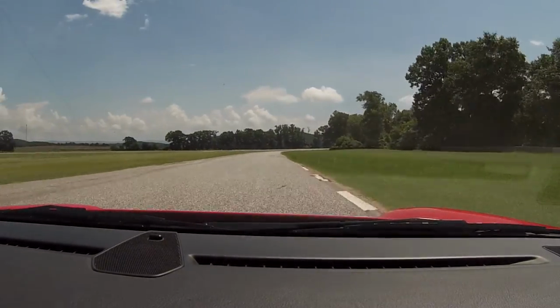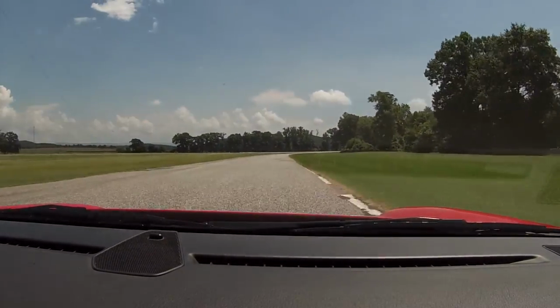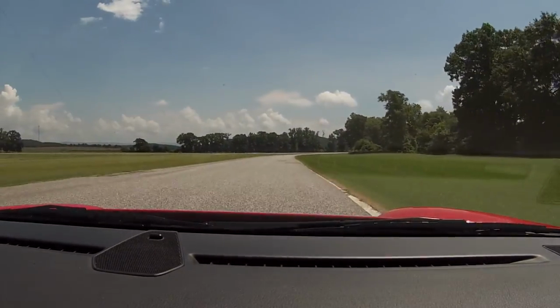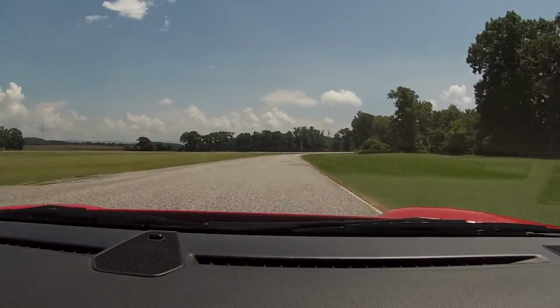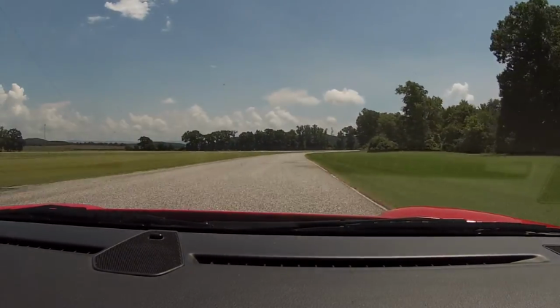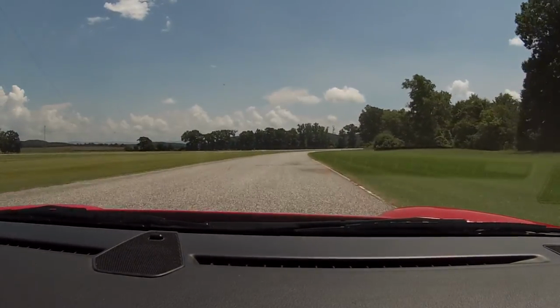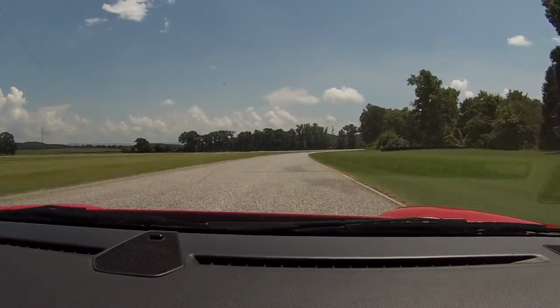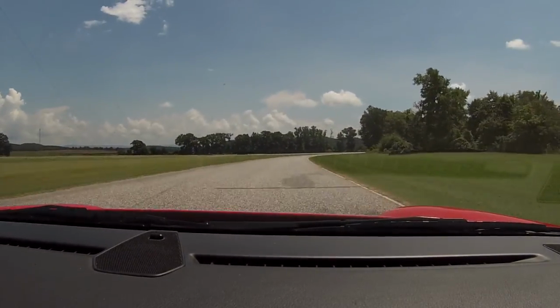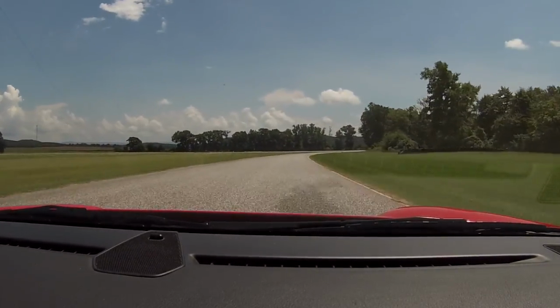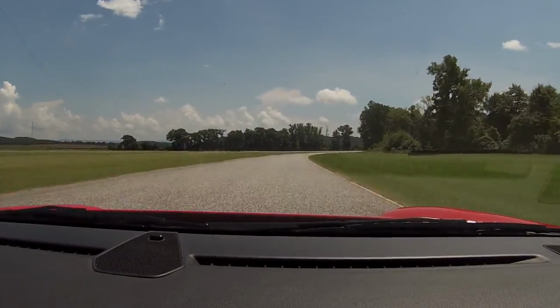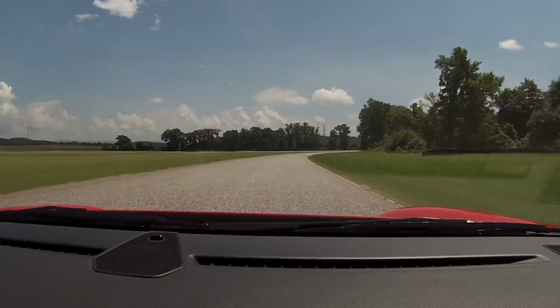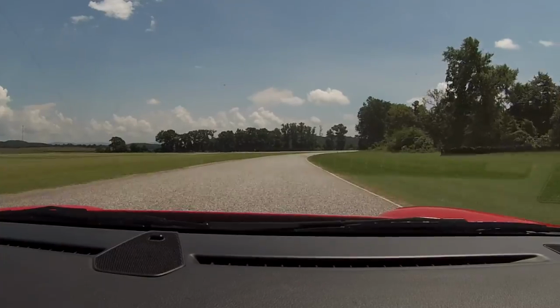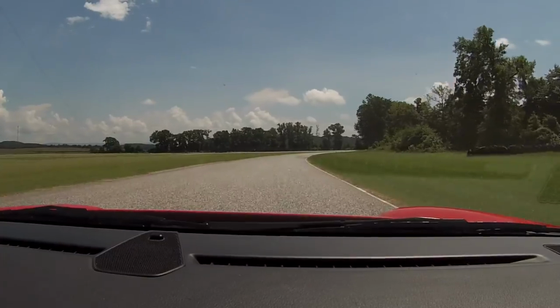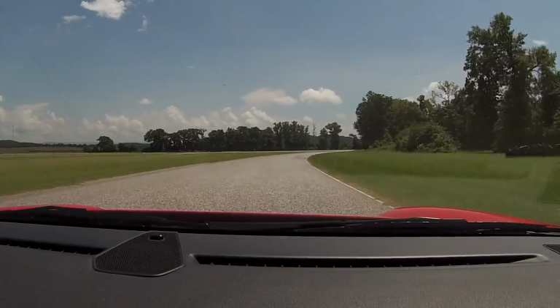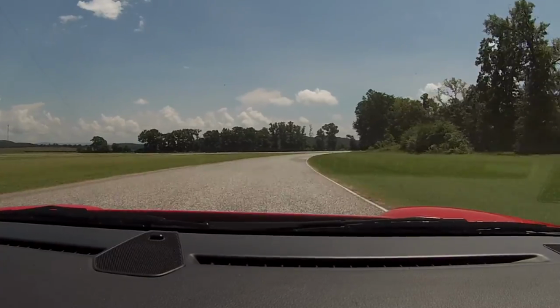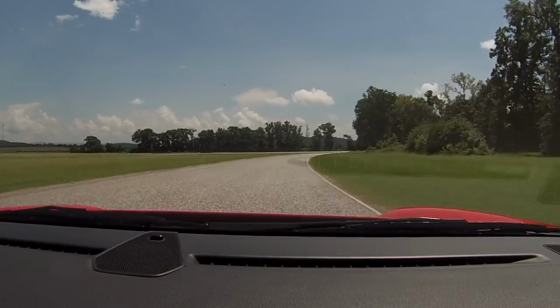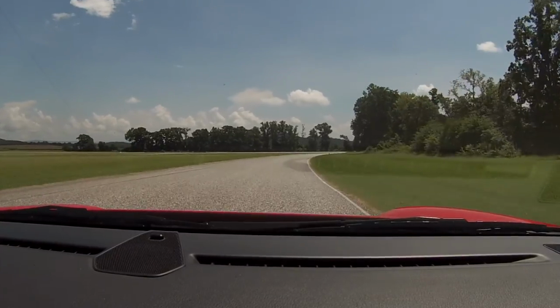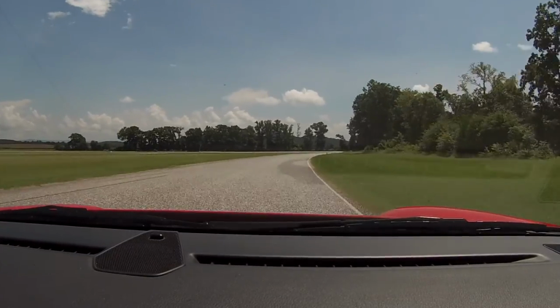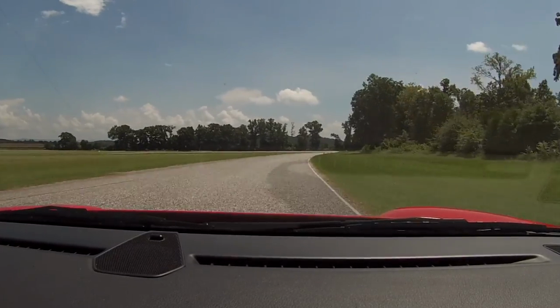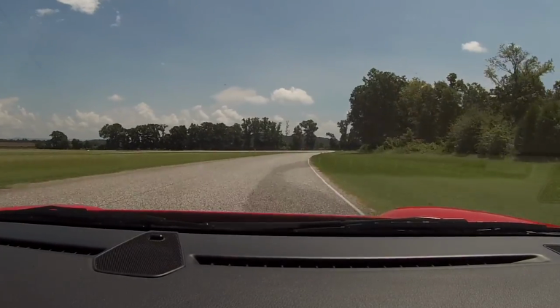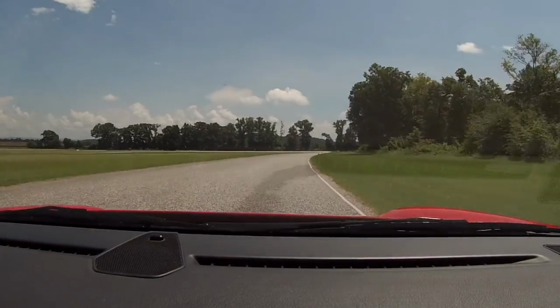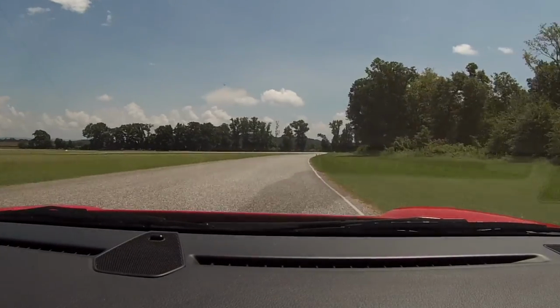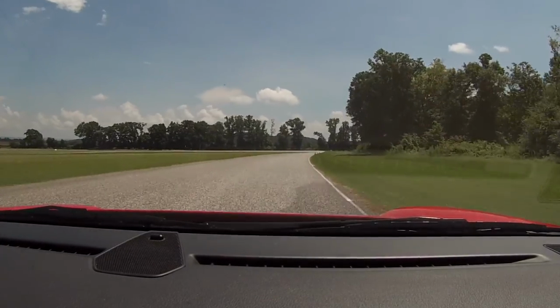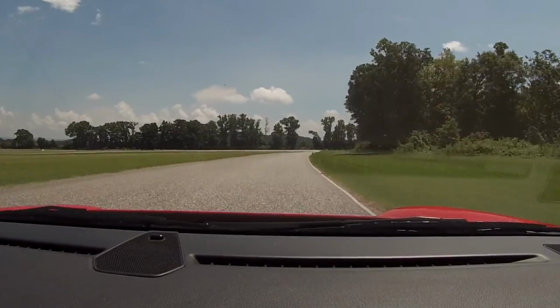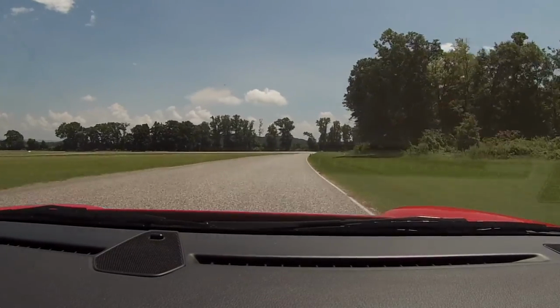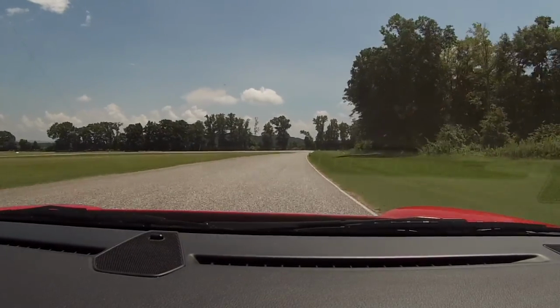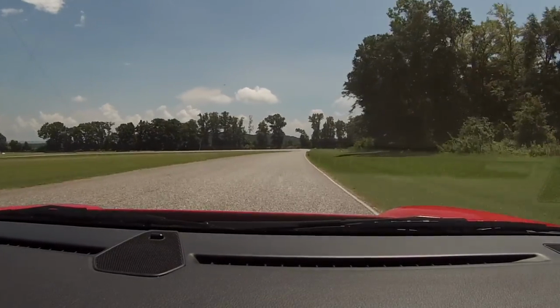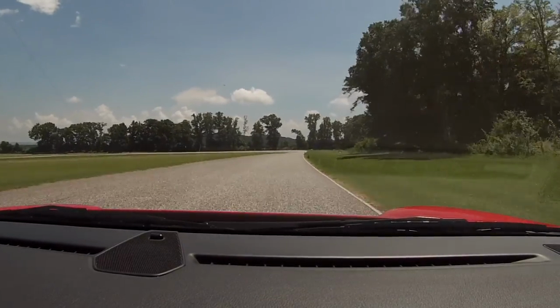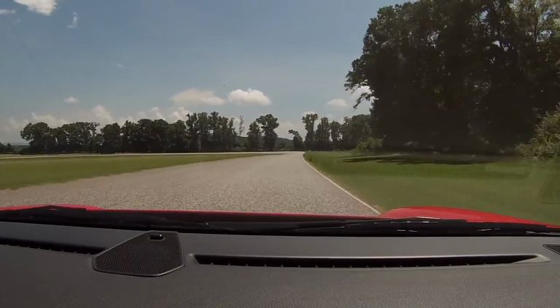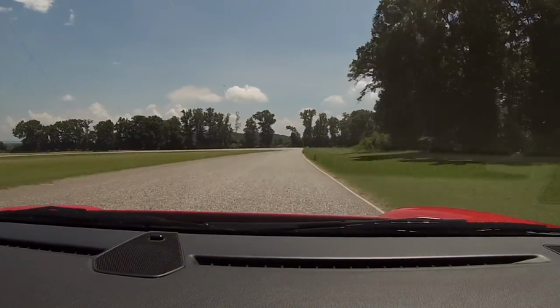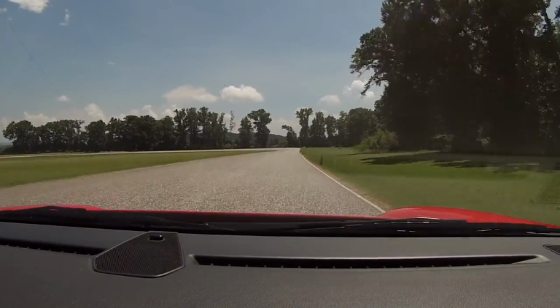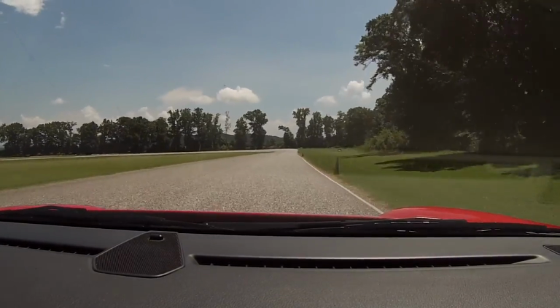Feel that? Yeah, if you get on it too soon, it's gonna drive you out the back. You'll run out of room on the back.